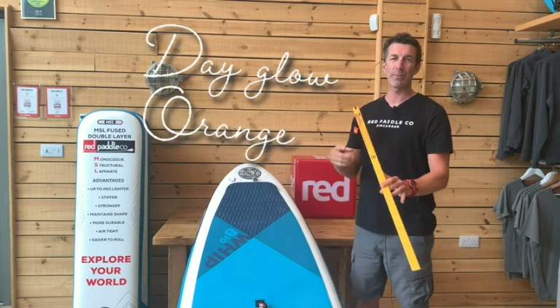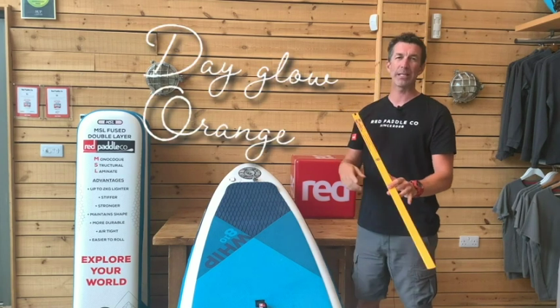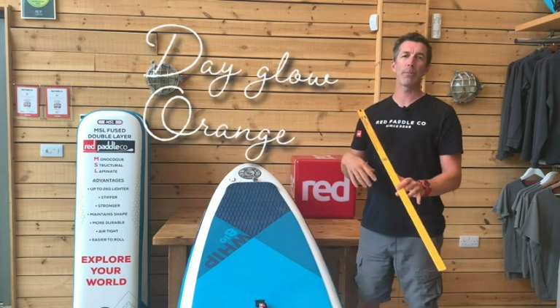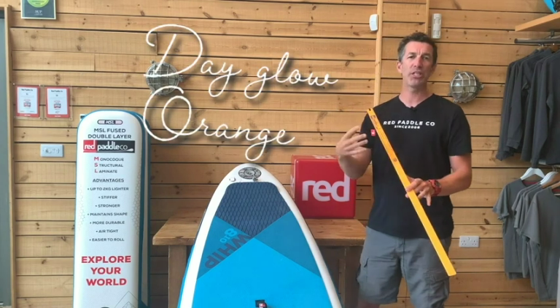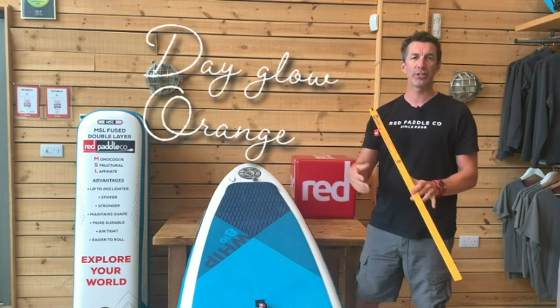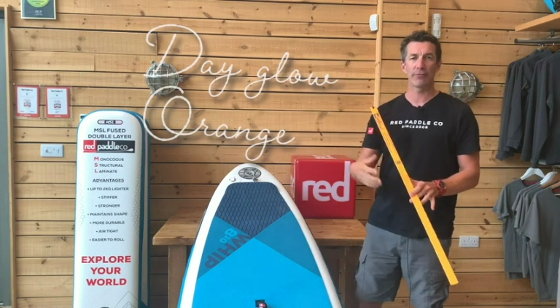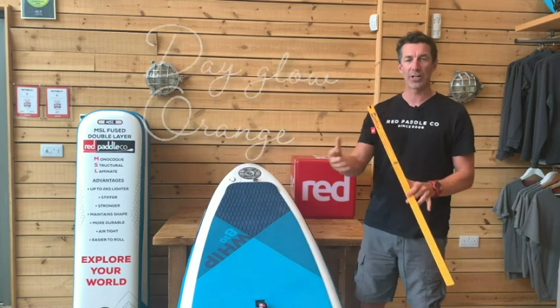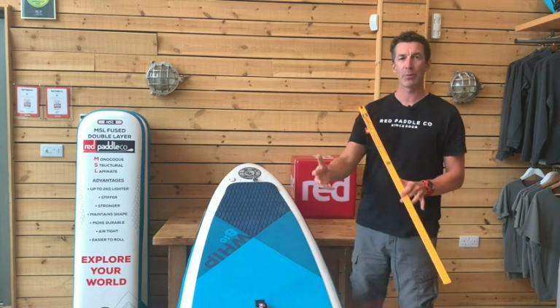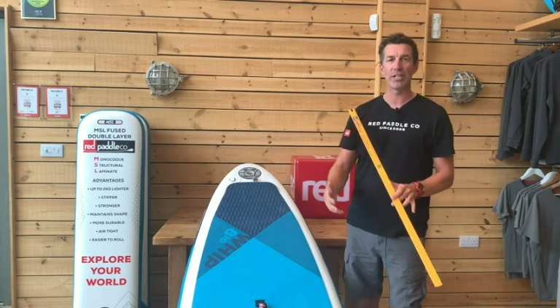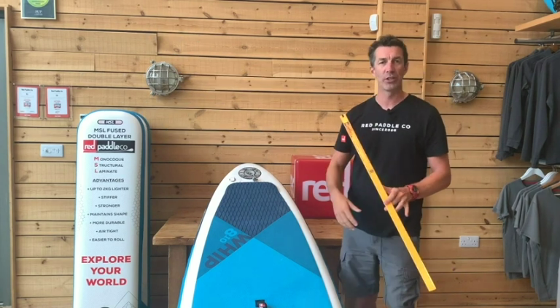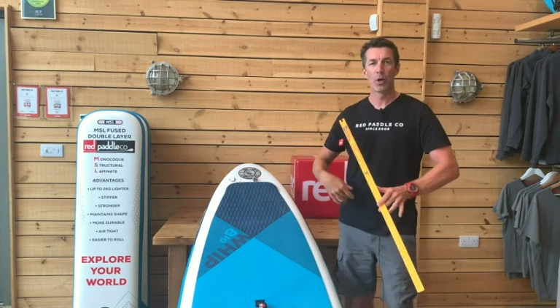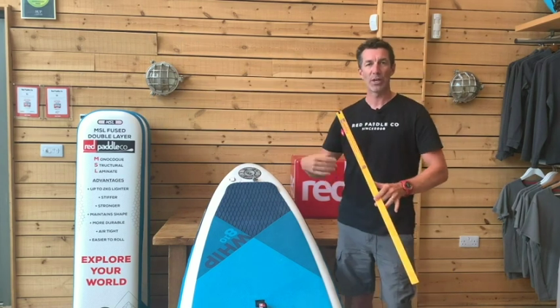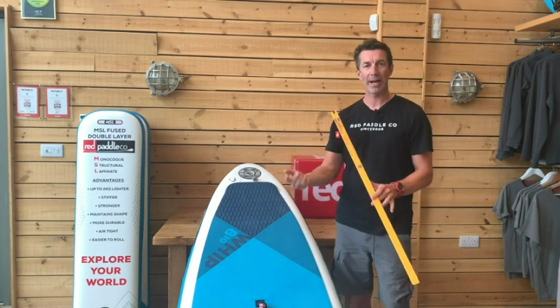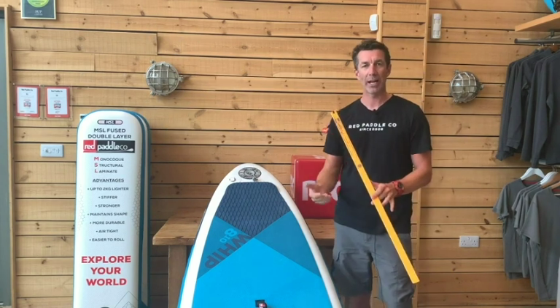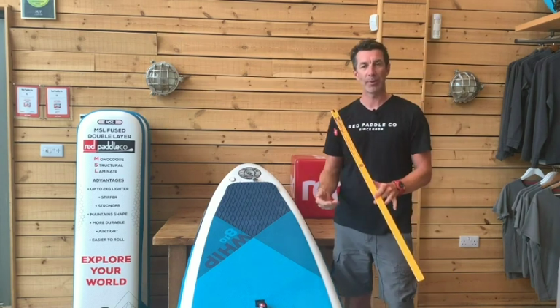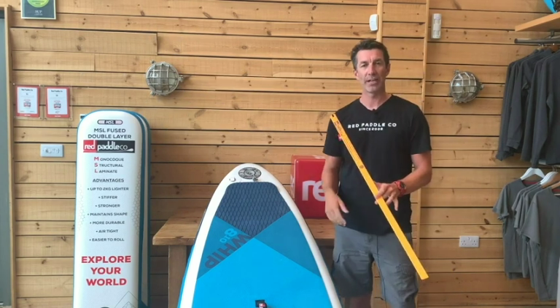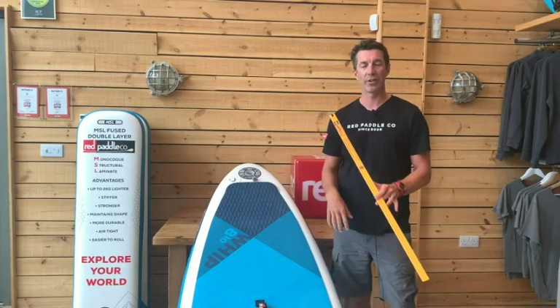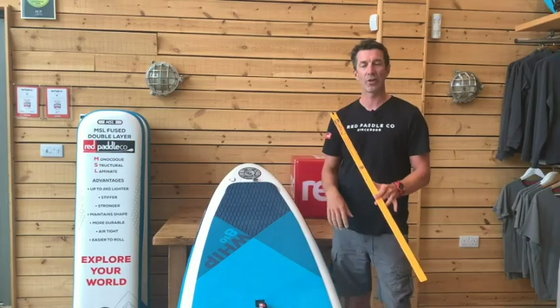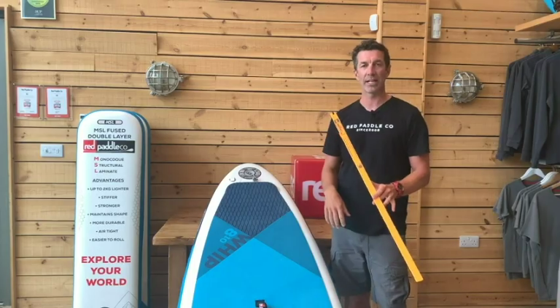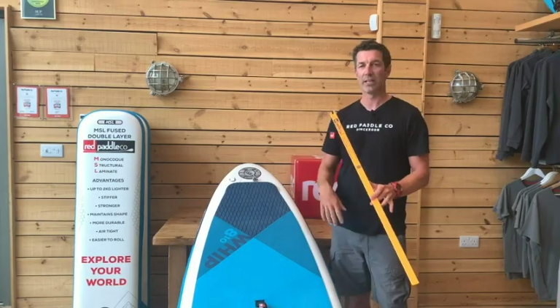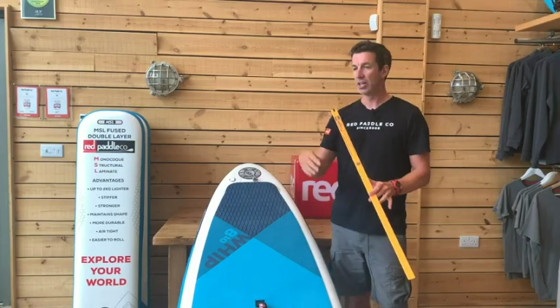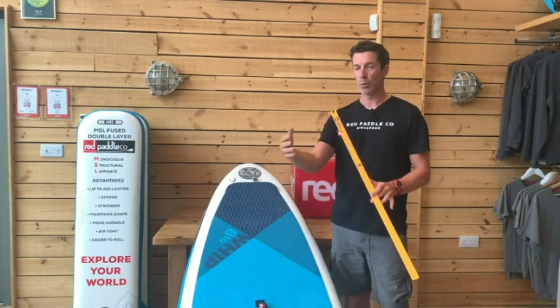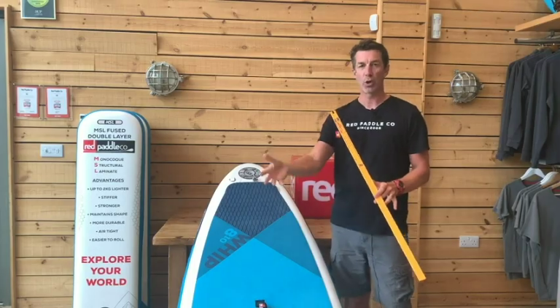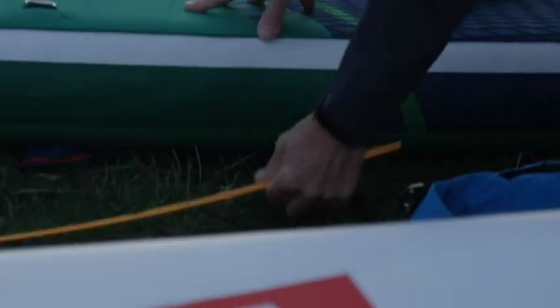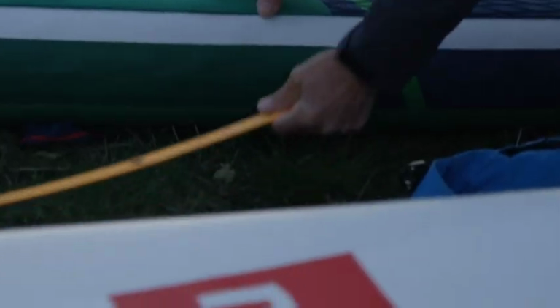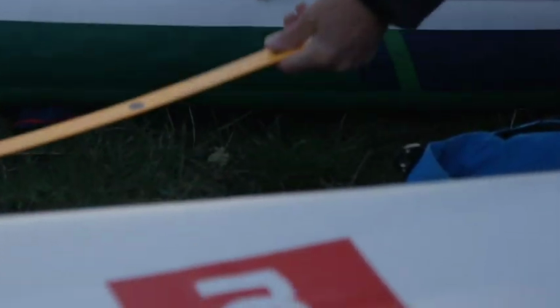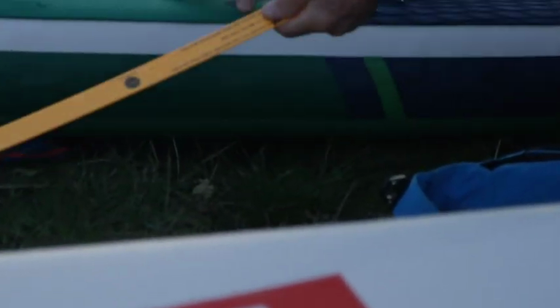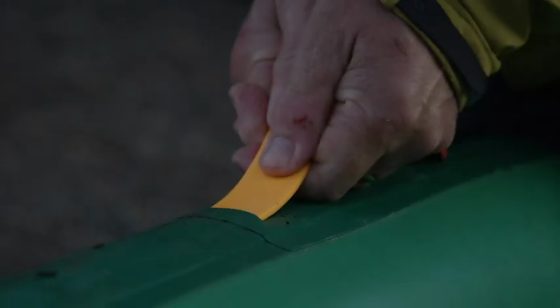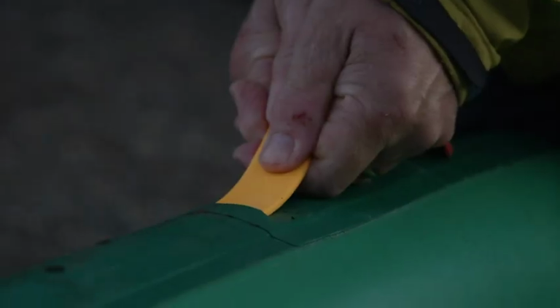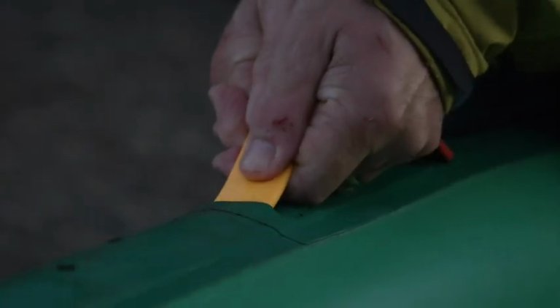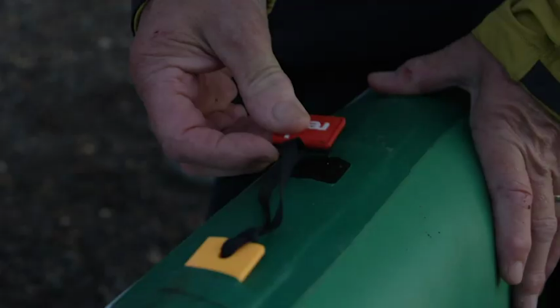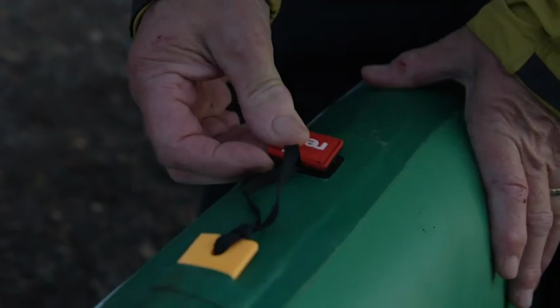This makes it much easier to find on the beach when you're packing up at the end of a long day. You won't lose it in the sand or on the long grass.